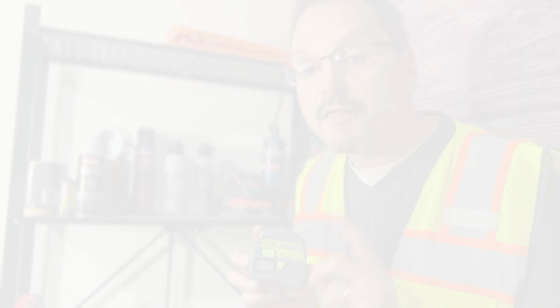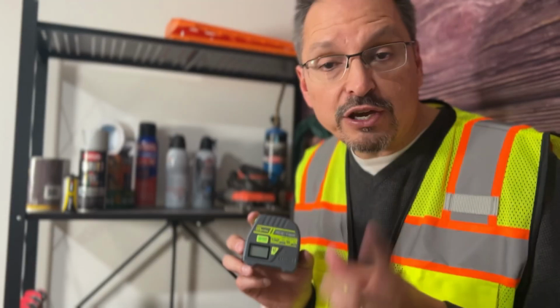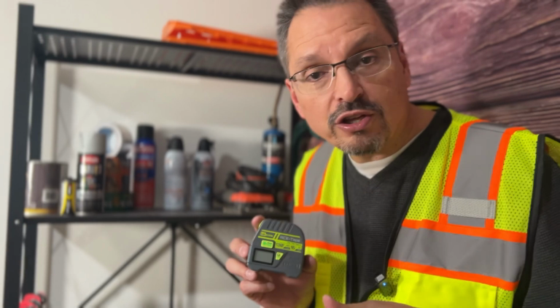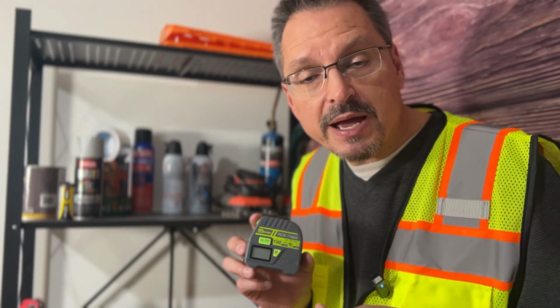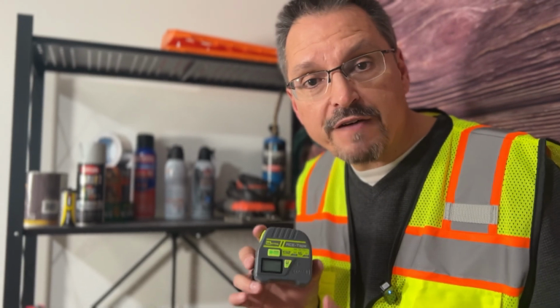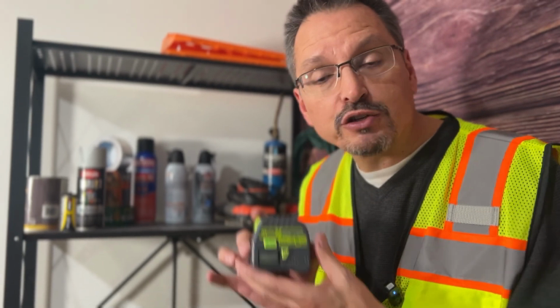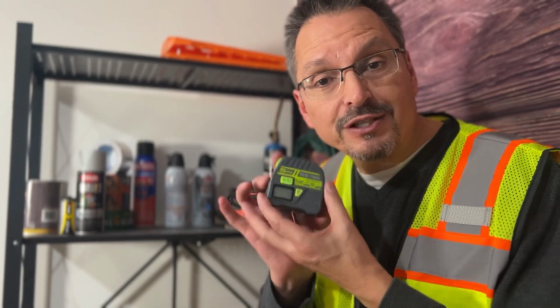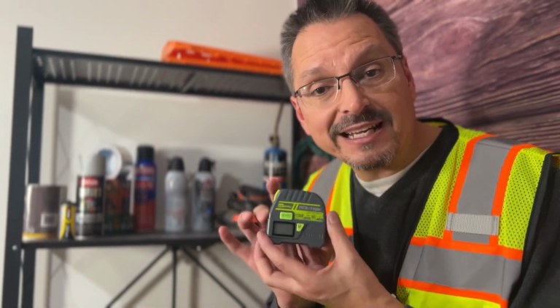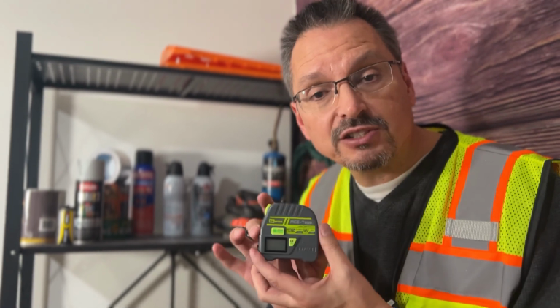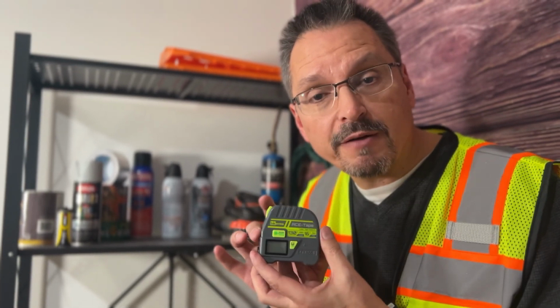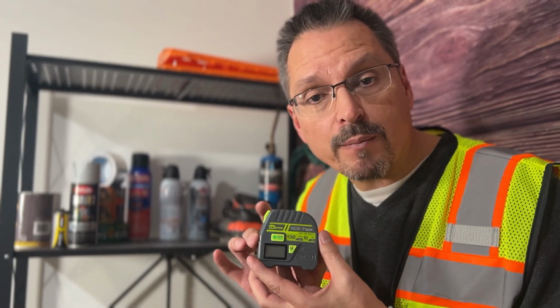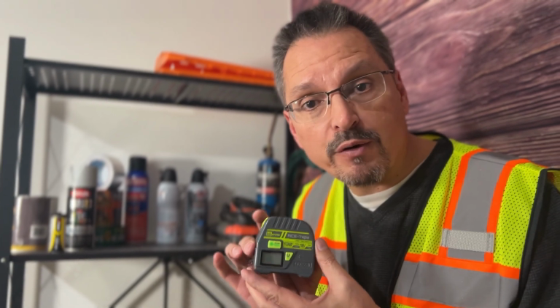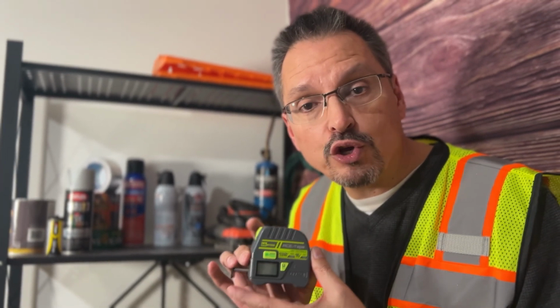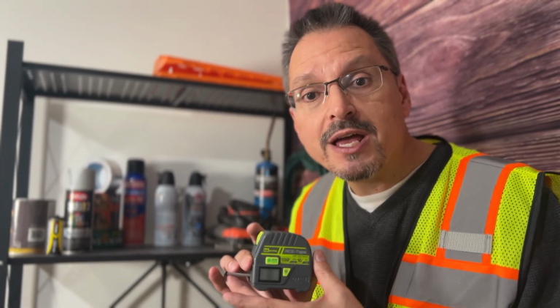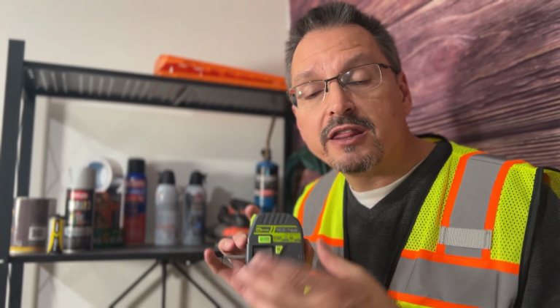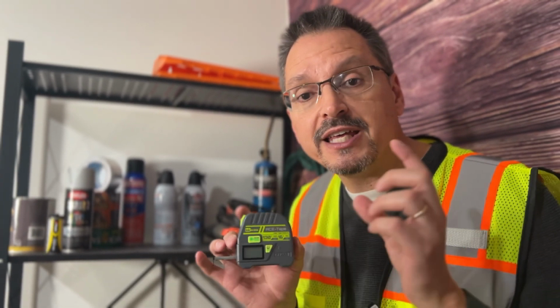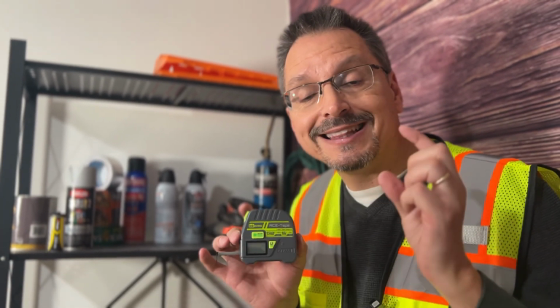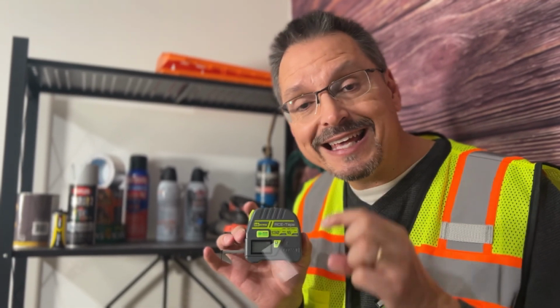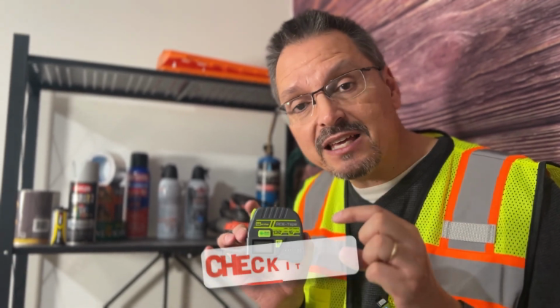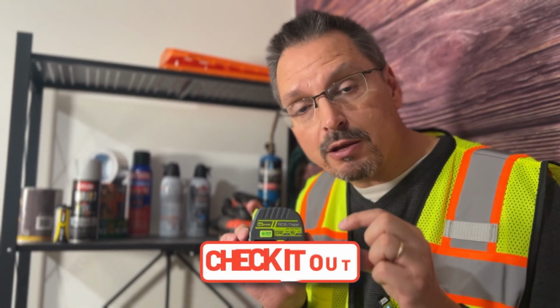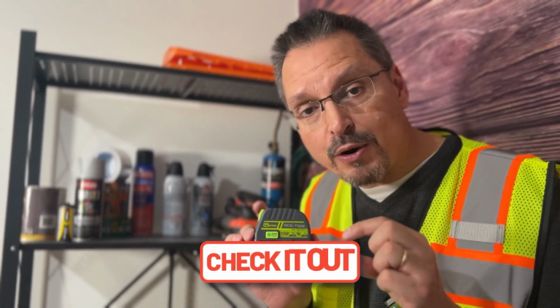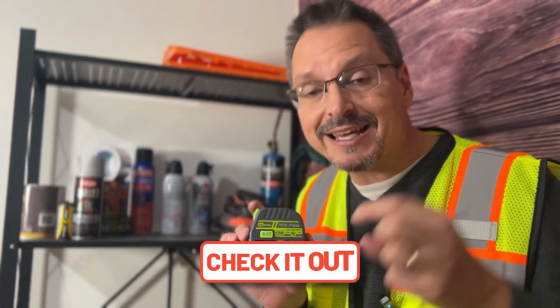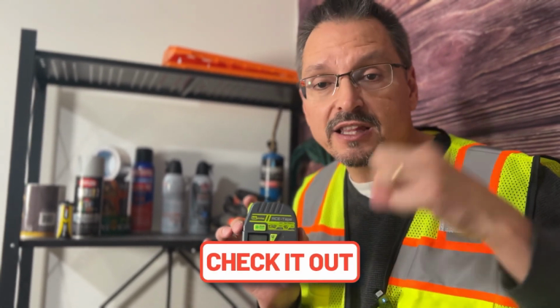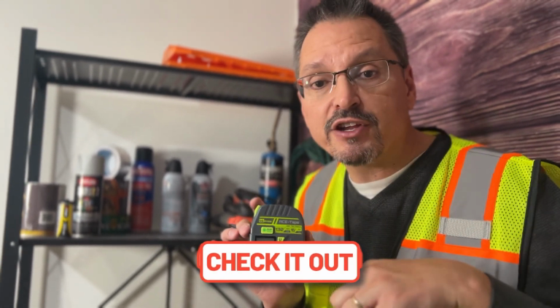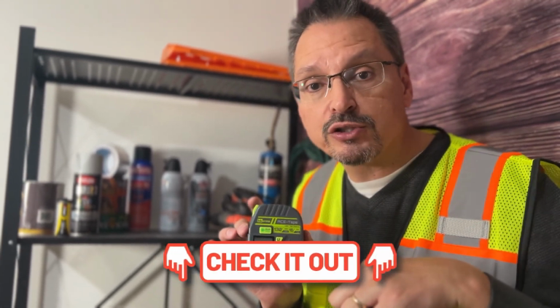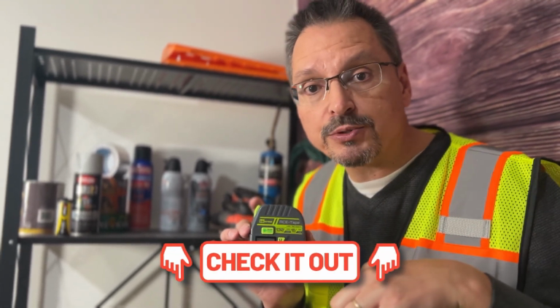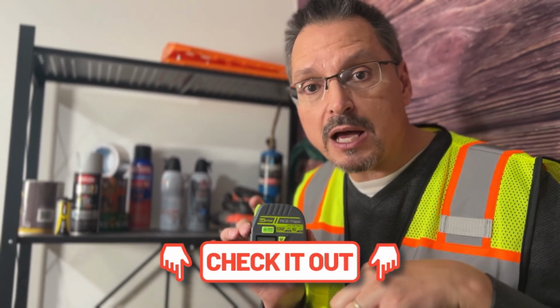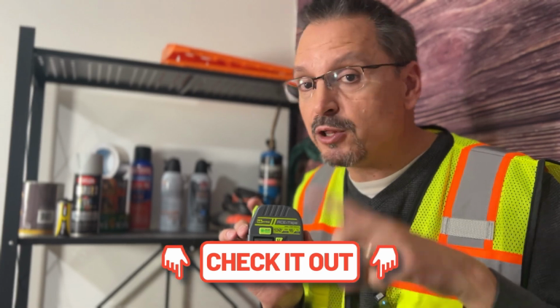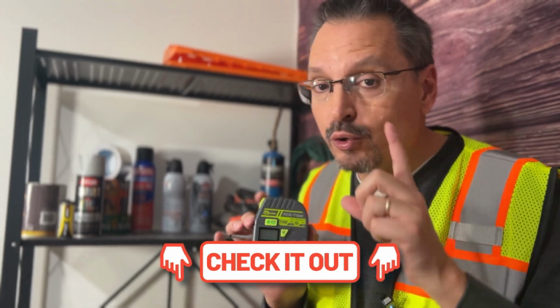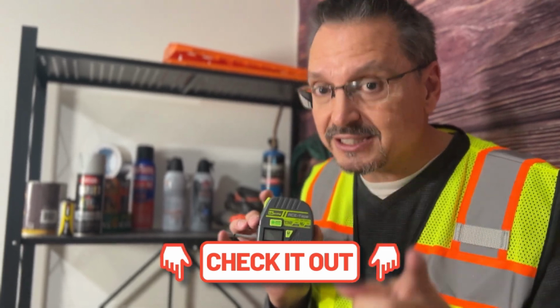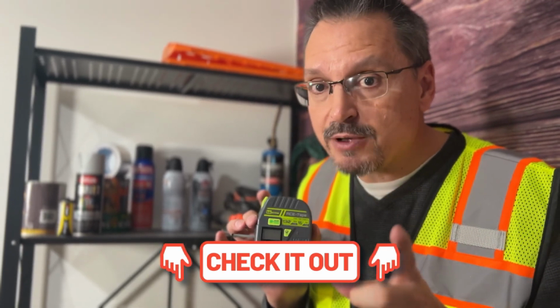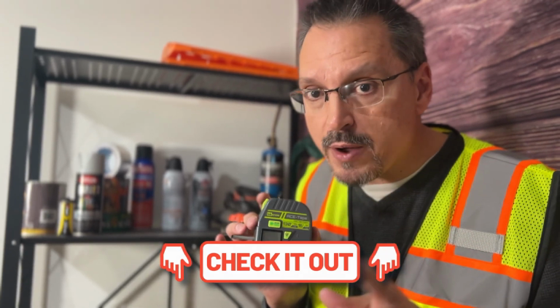Thank you to the manufacturer for sending this to me for my review. The link to the product is in the video description down below. Let's keep going.